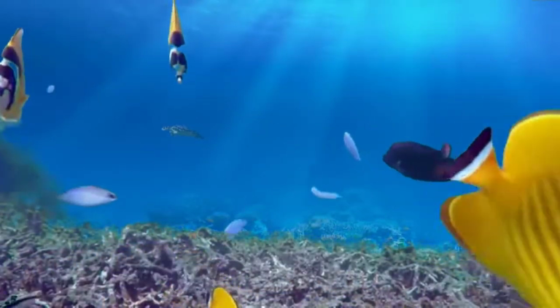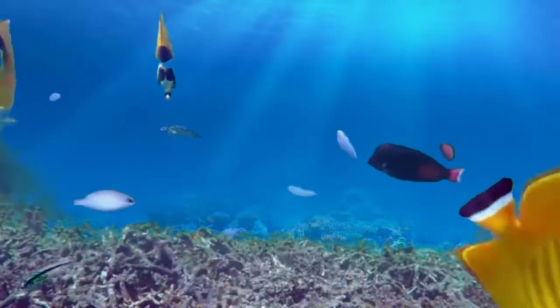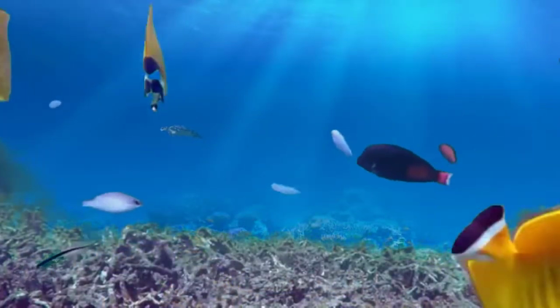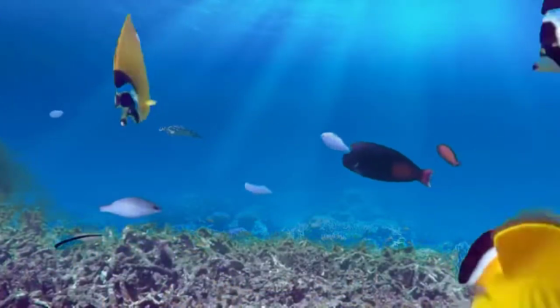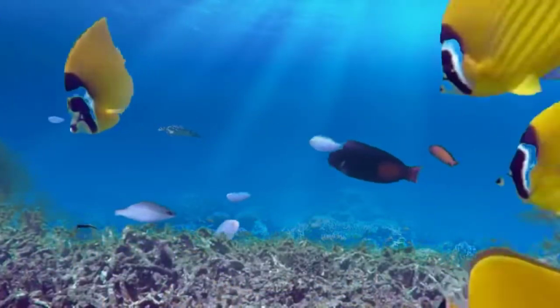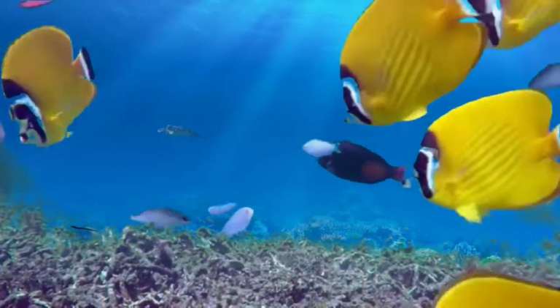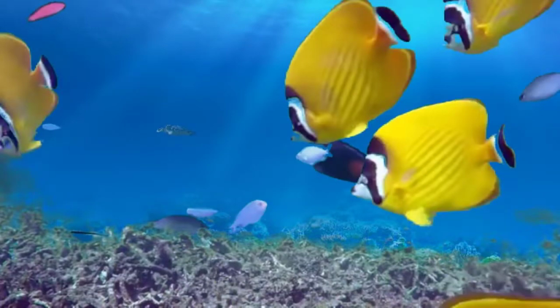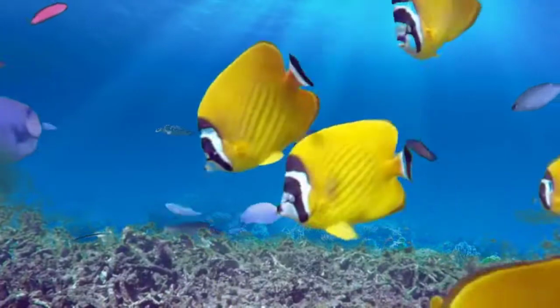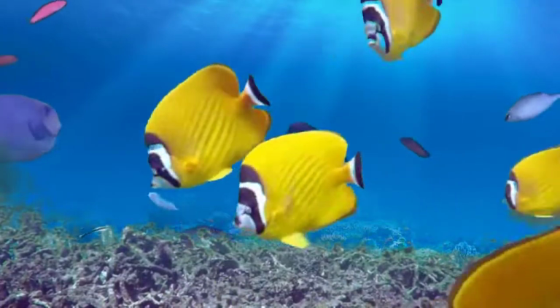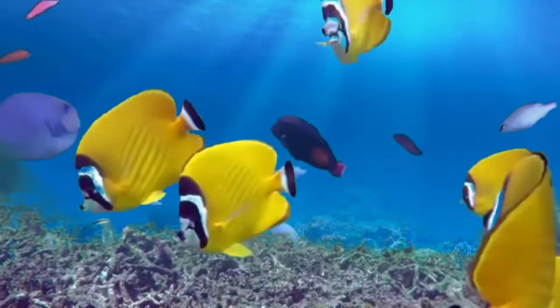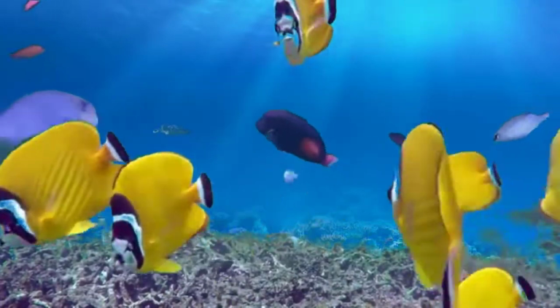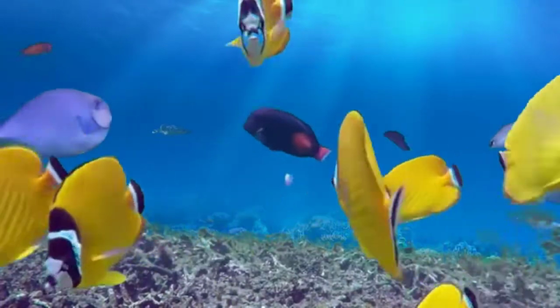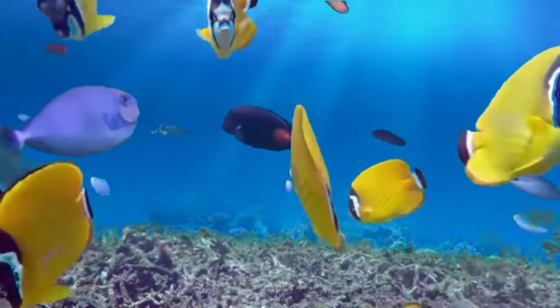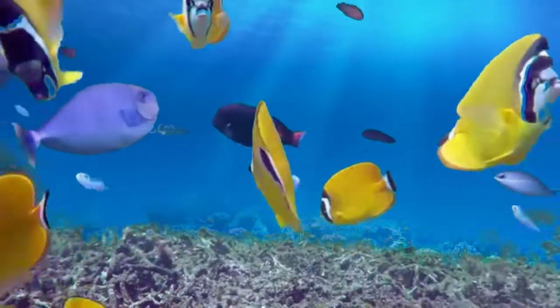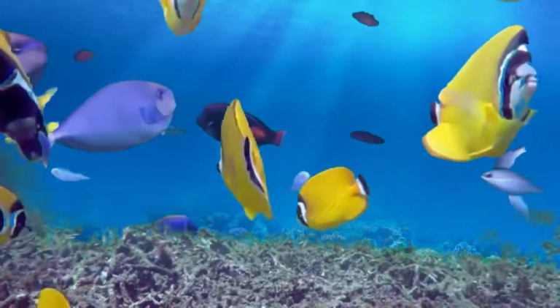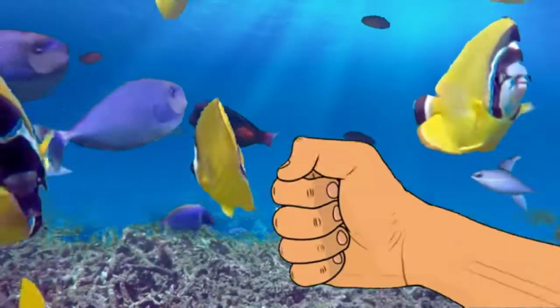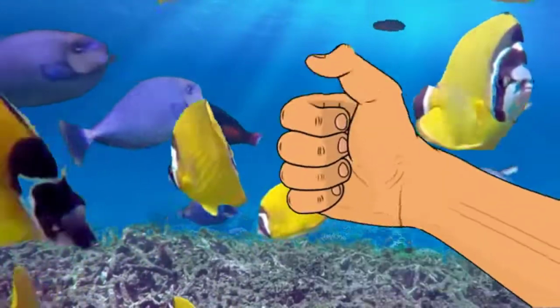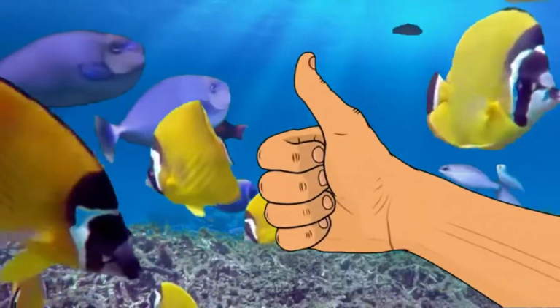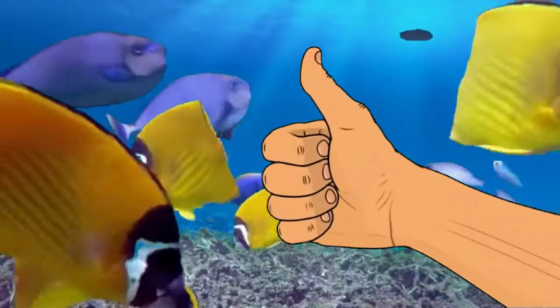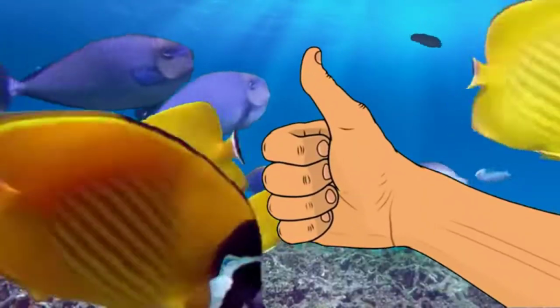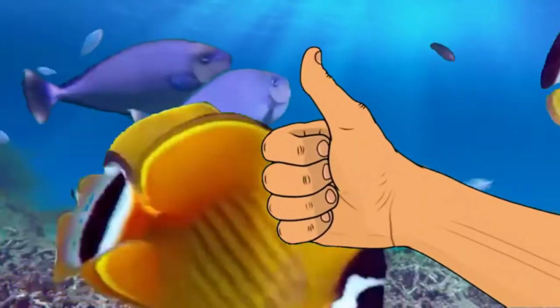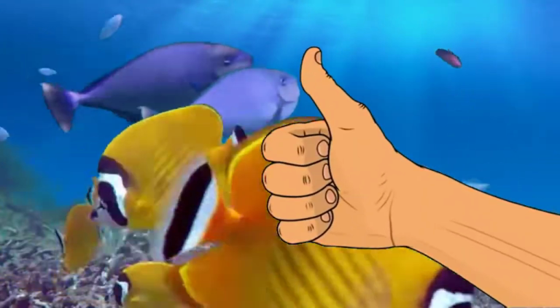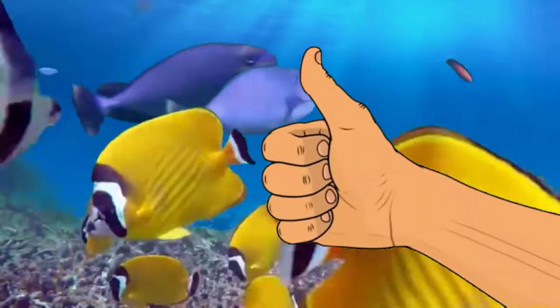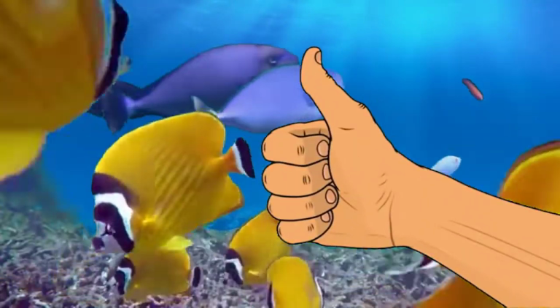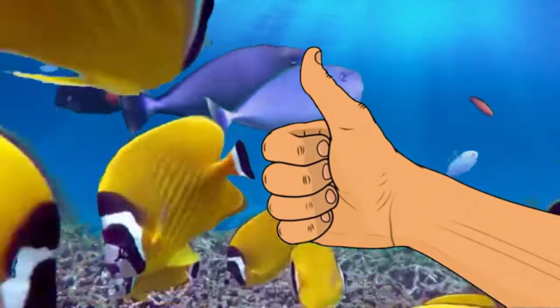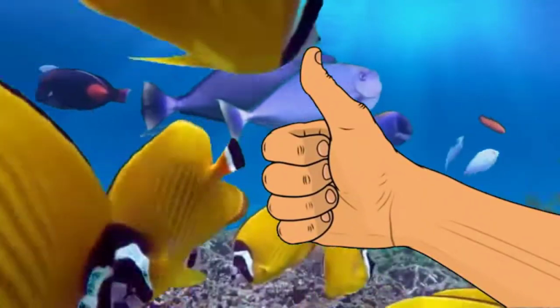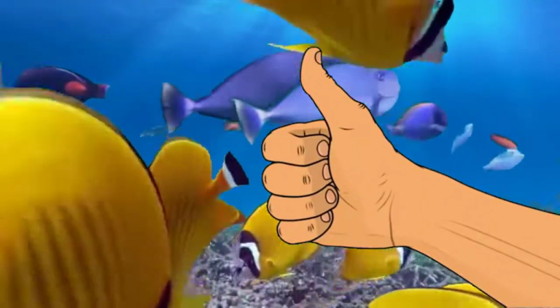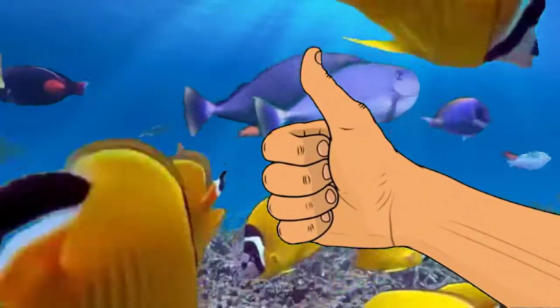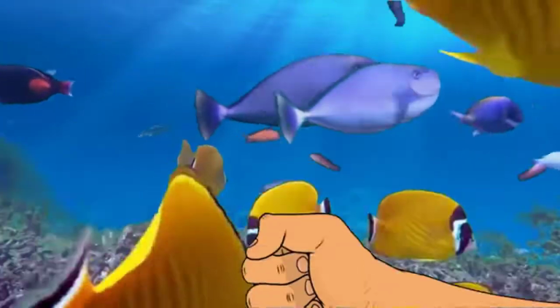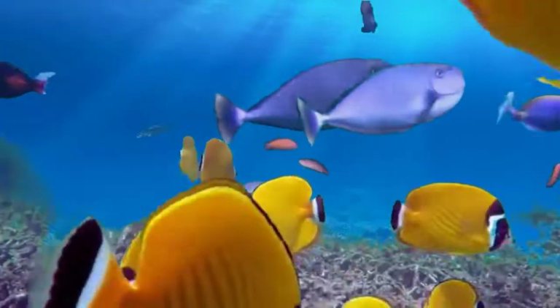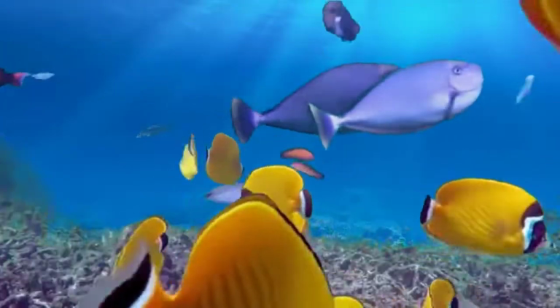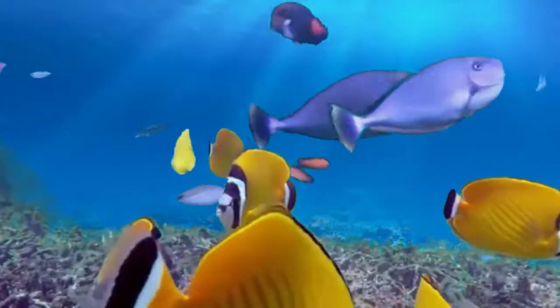If you liked the video, give it a thumbs up and share with a friend. Thank you for being part of the Coral S community.